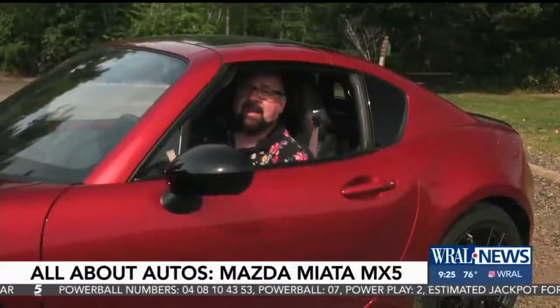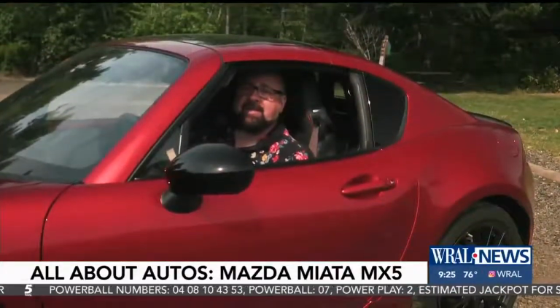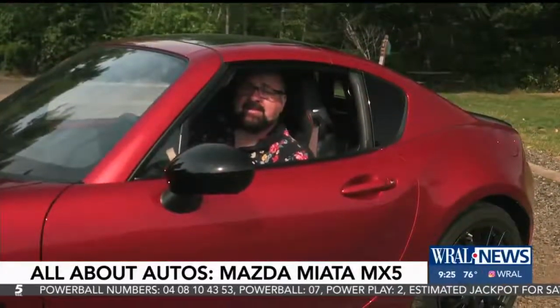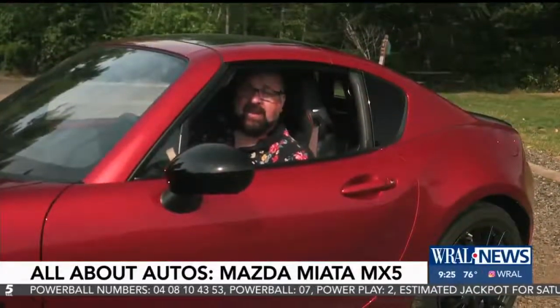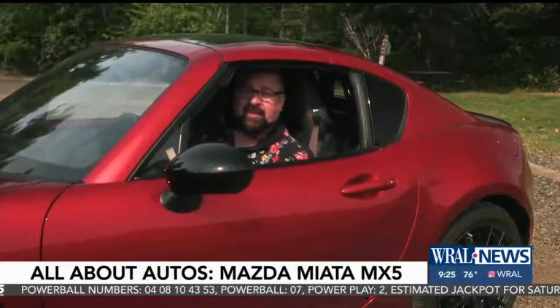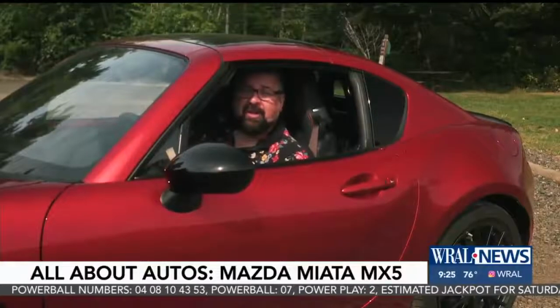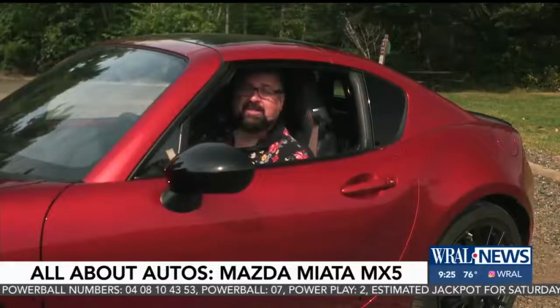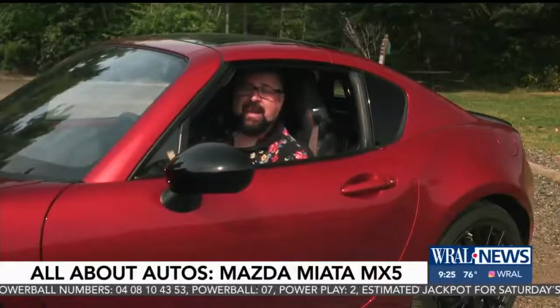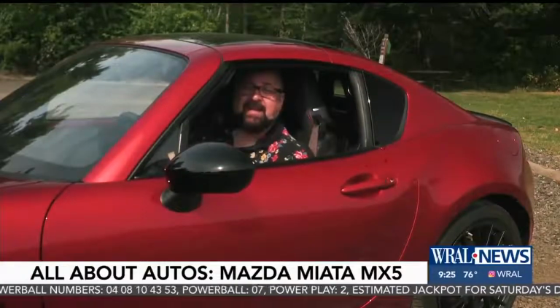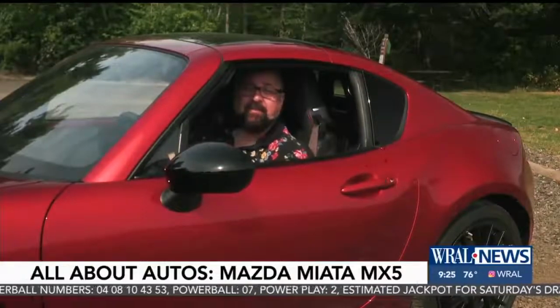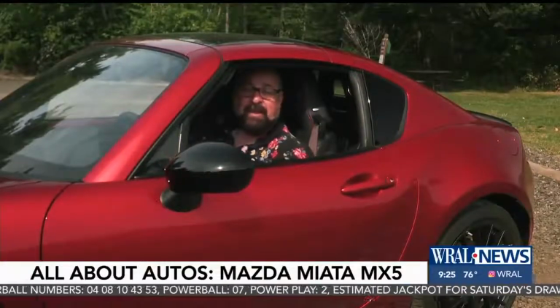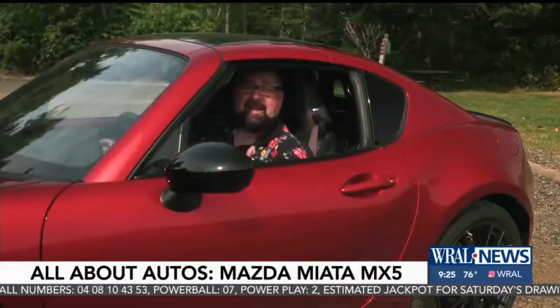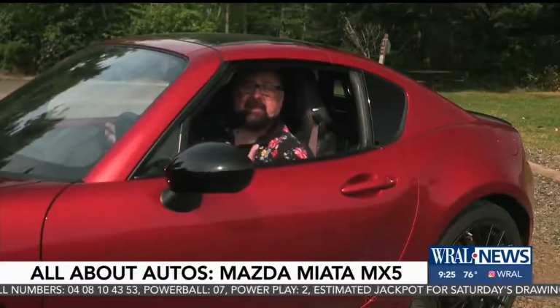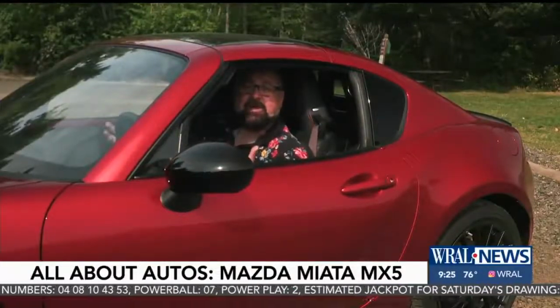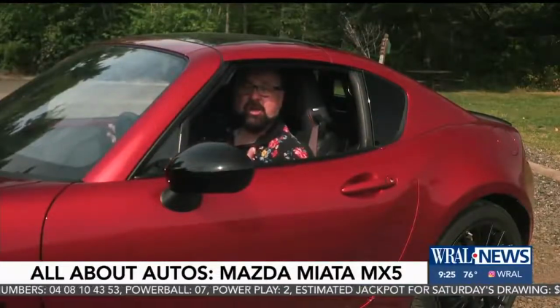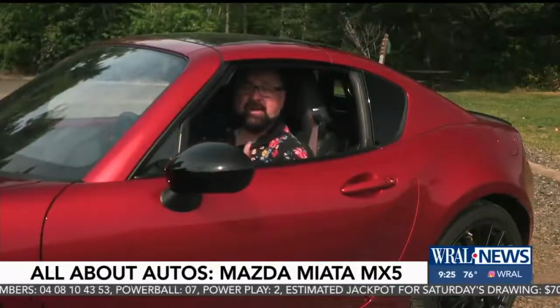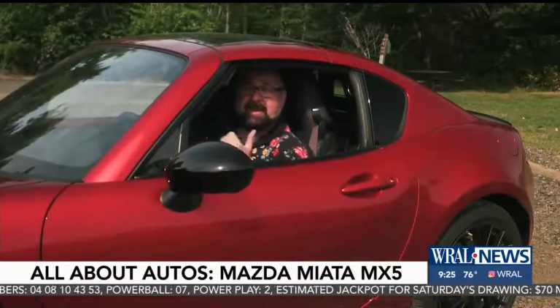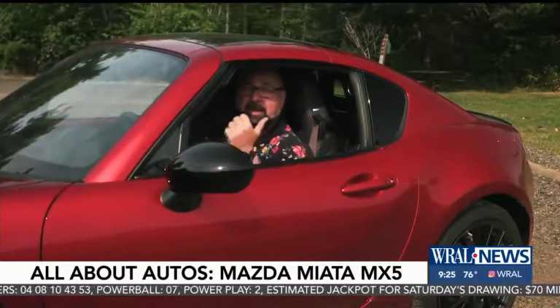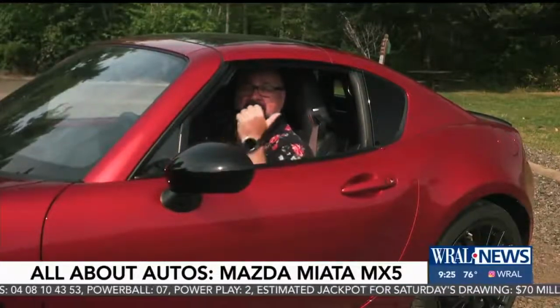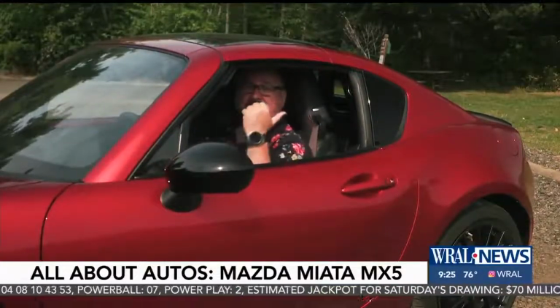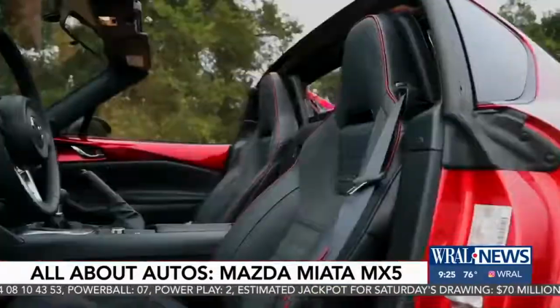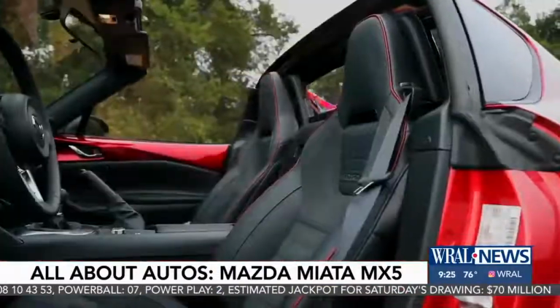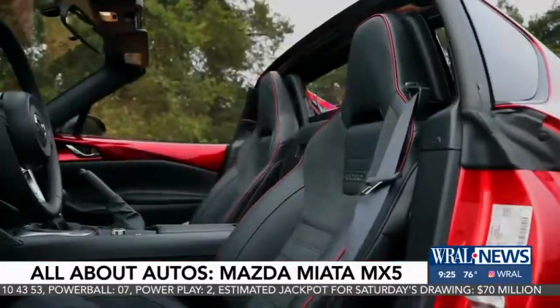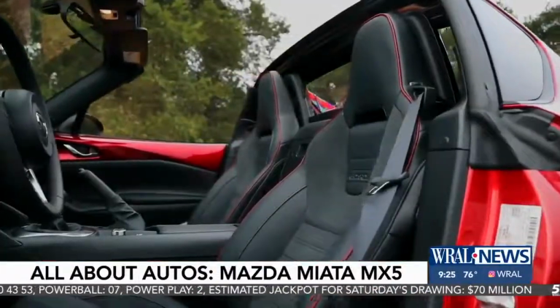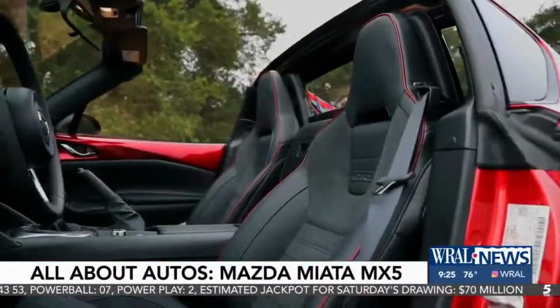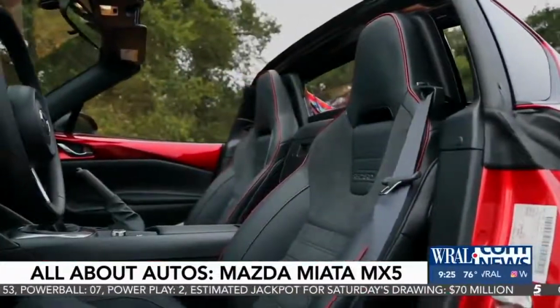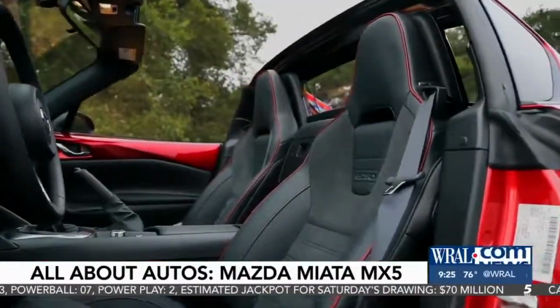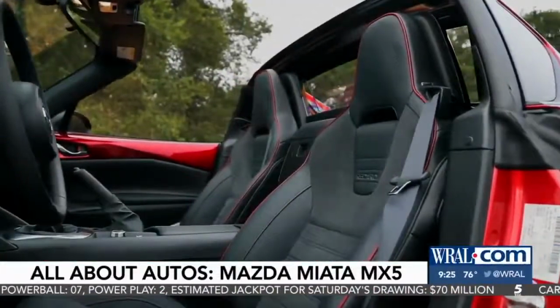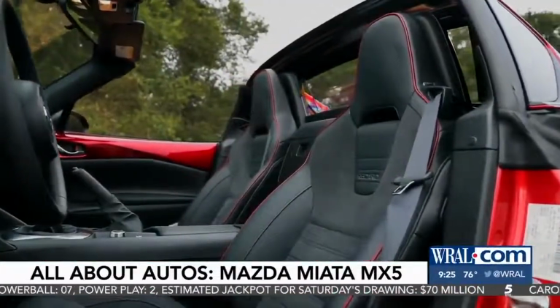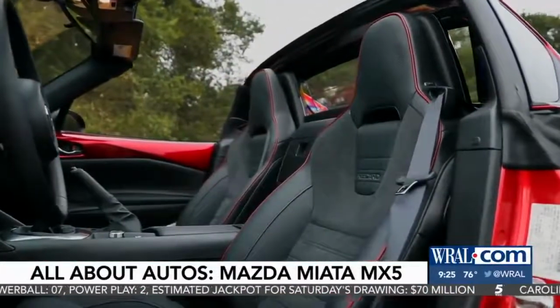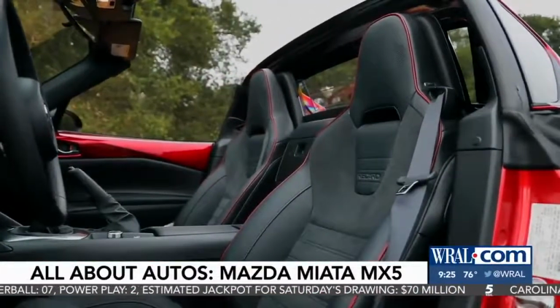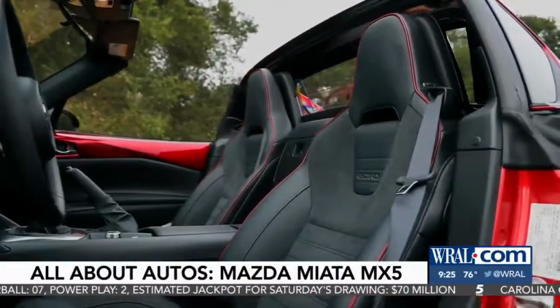This vehicle is made completely for enjoyment, including Bose speakers in the headrests.